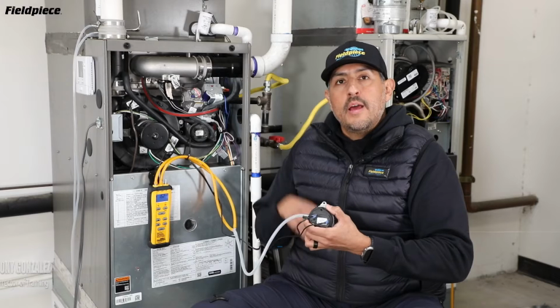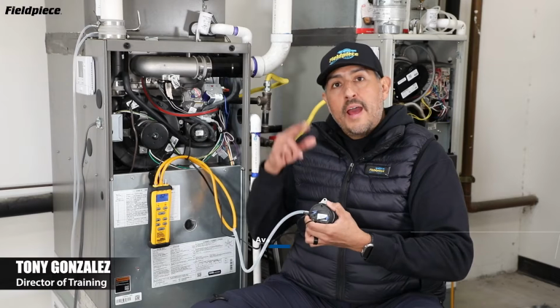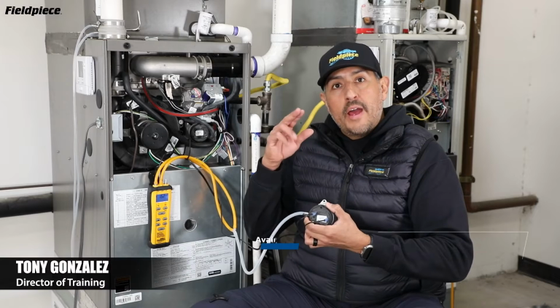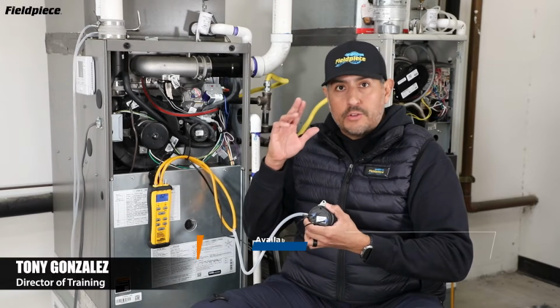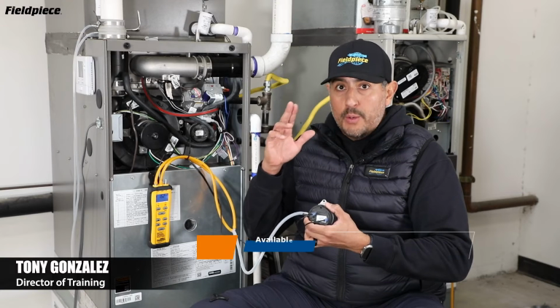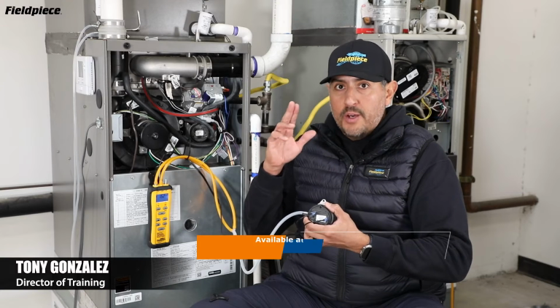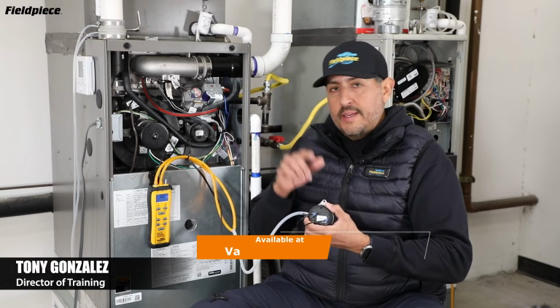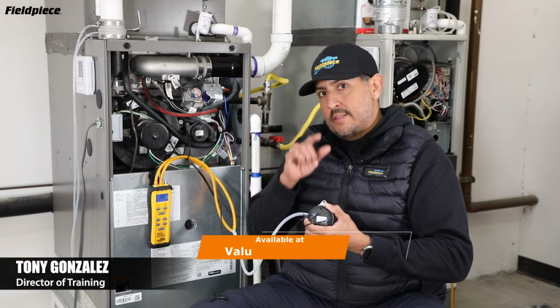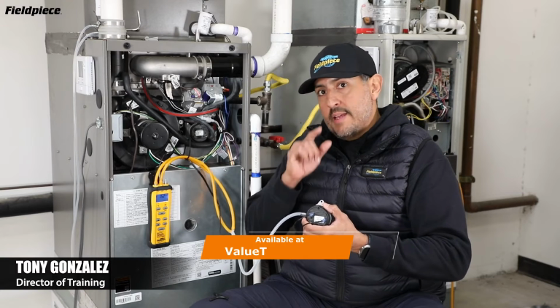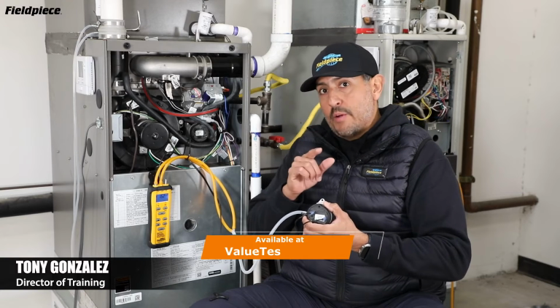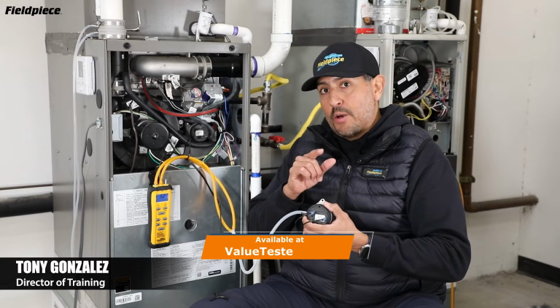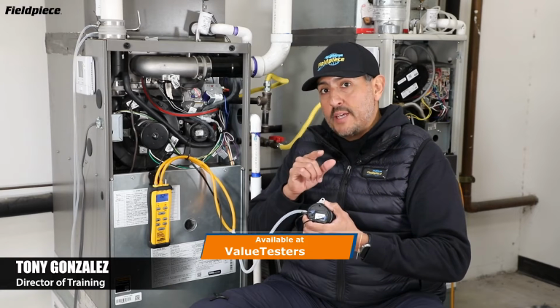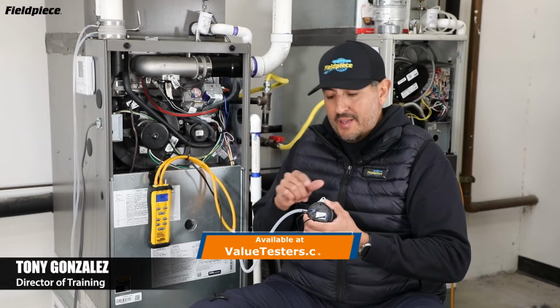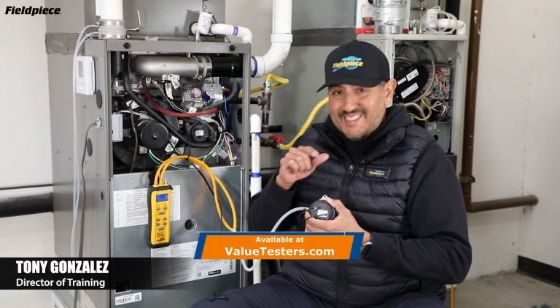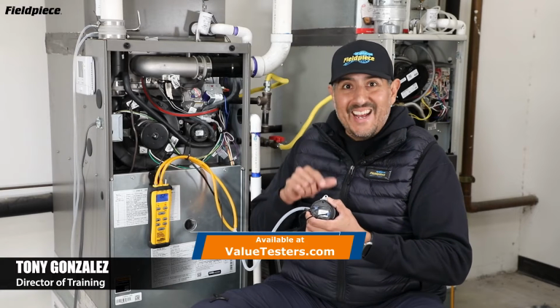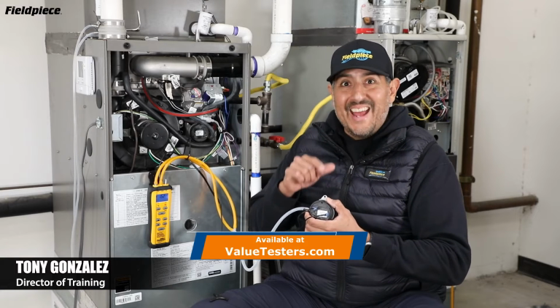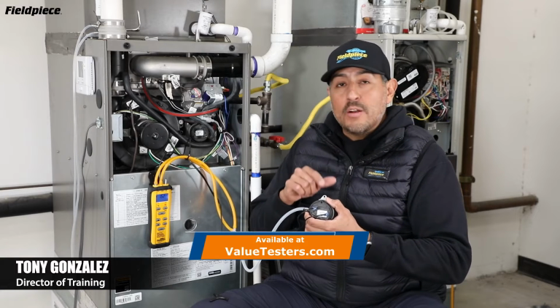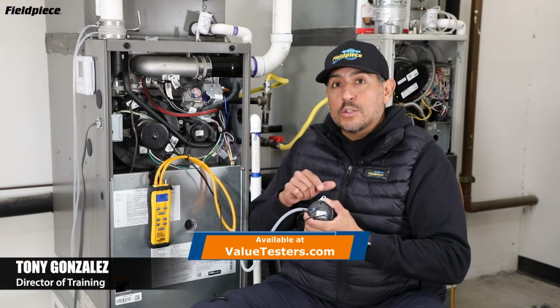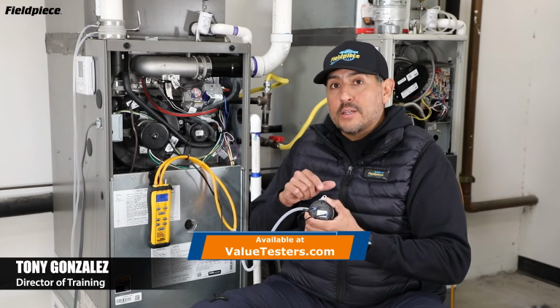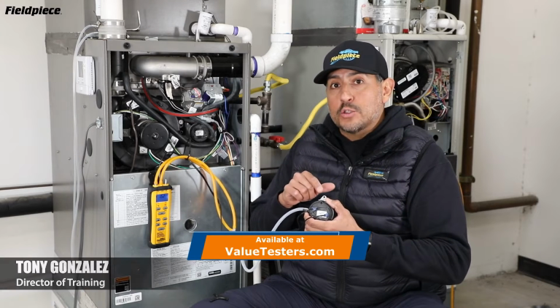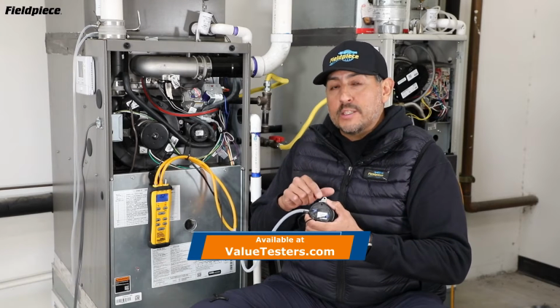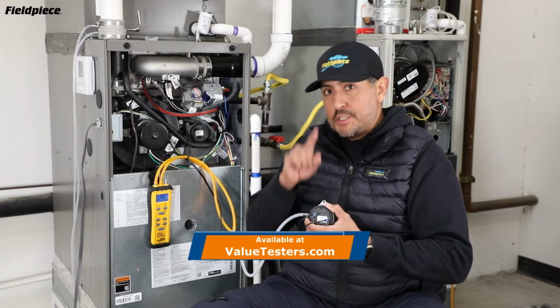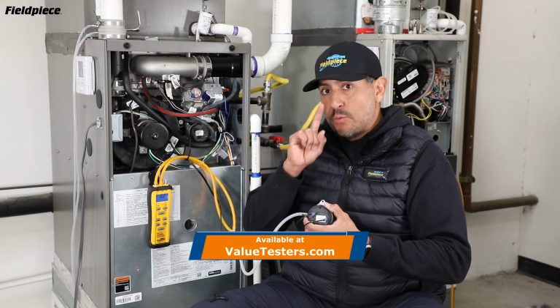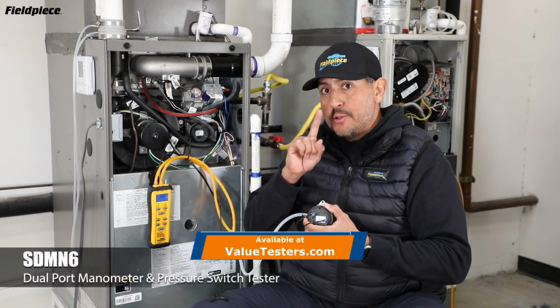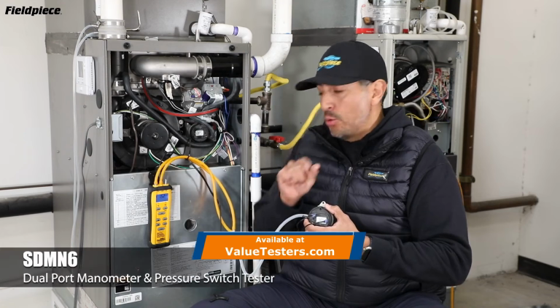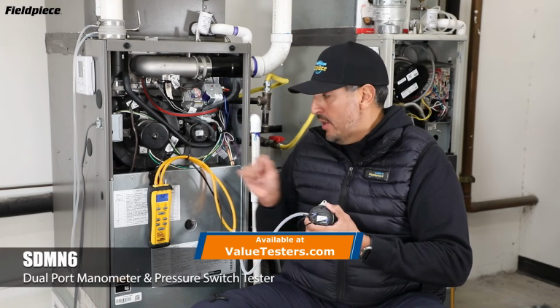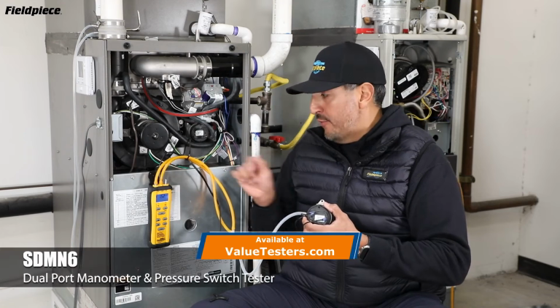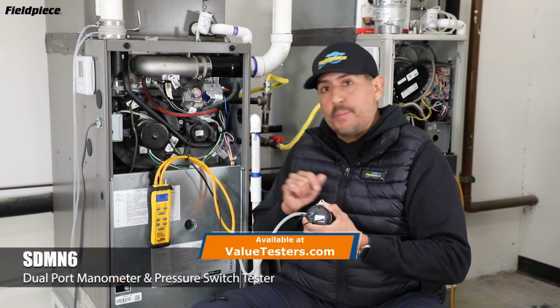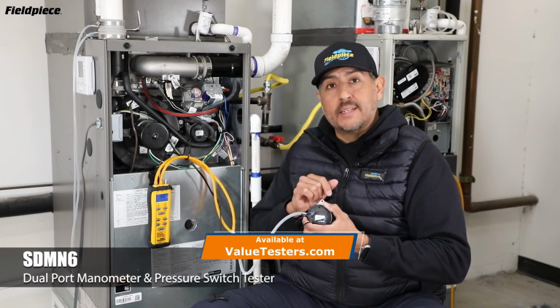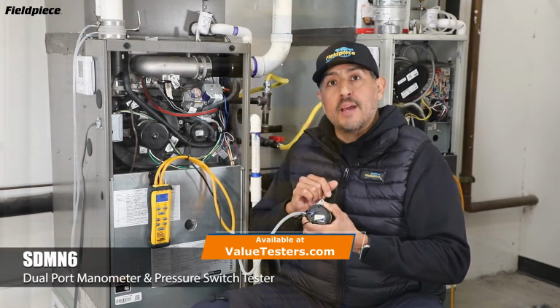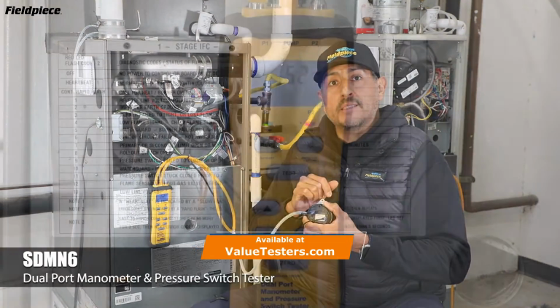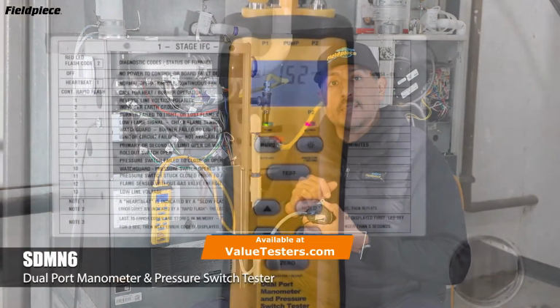Hey there, Tony with FieldPeace here with a pro tip: set a universal pressure switch with just one tool, the FieldPeace SDMN6.